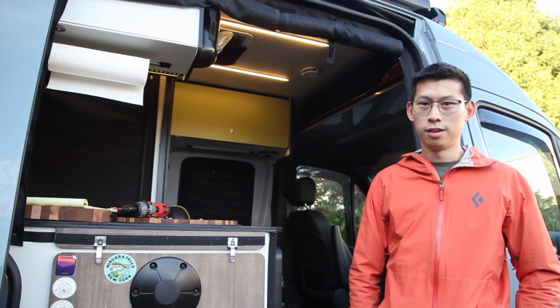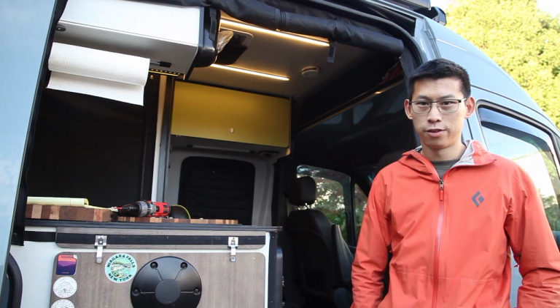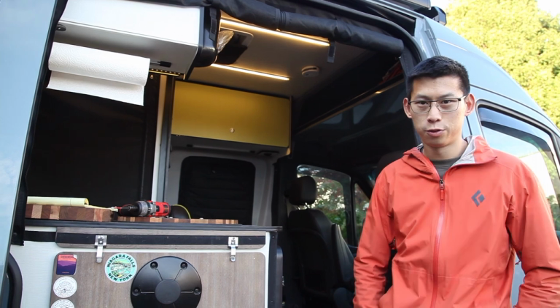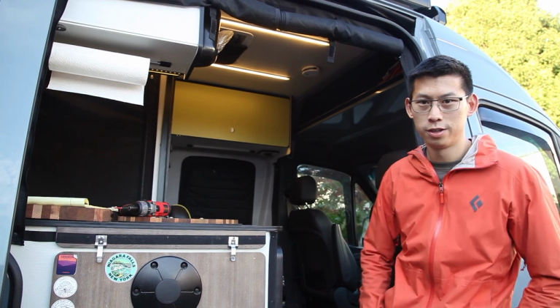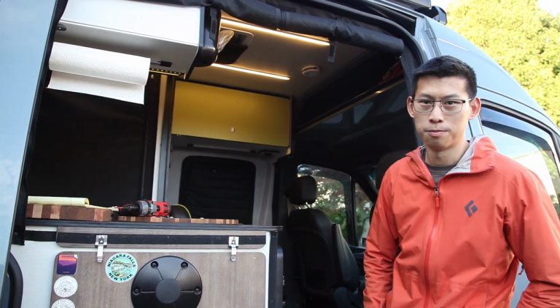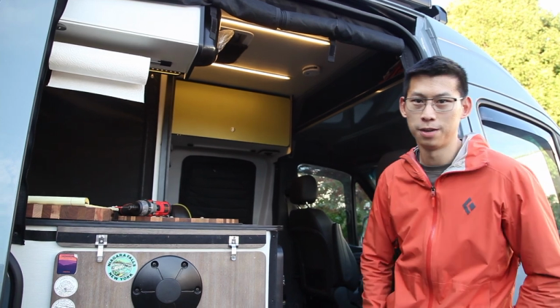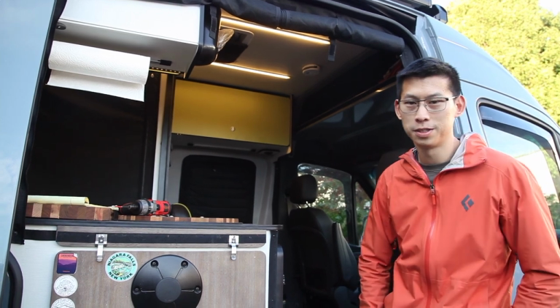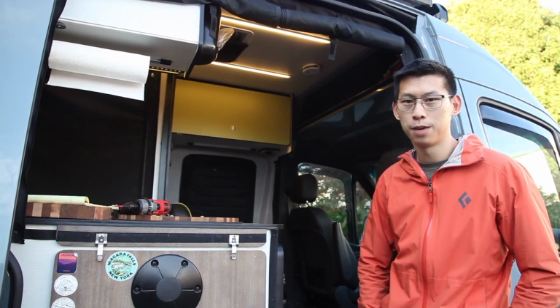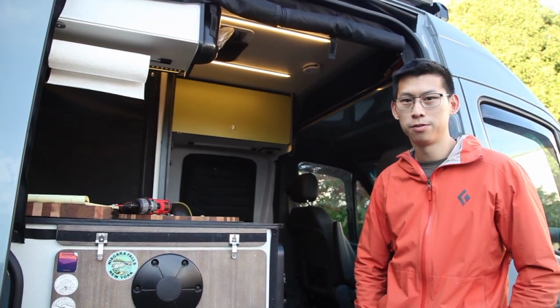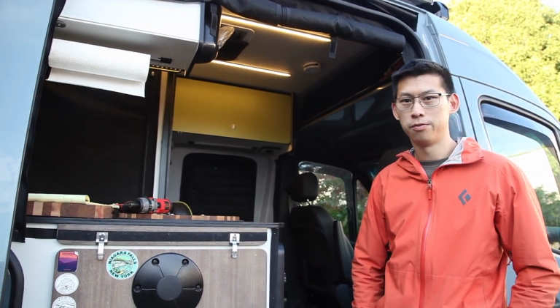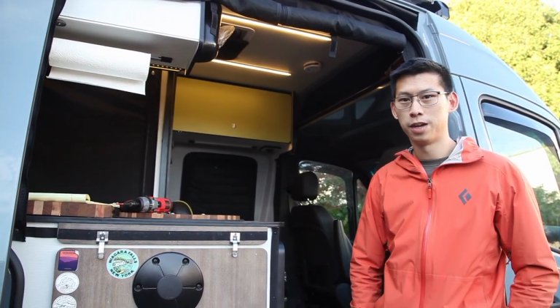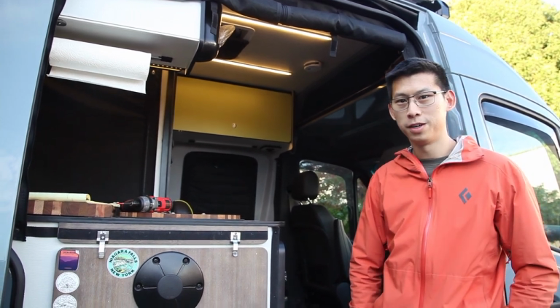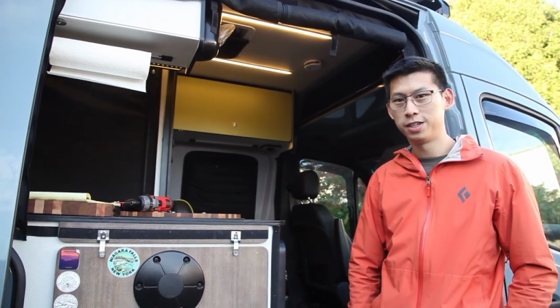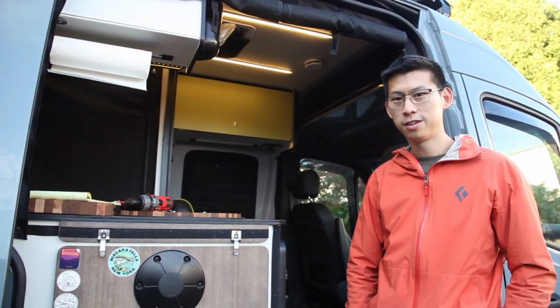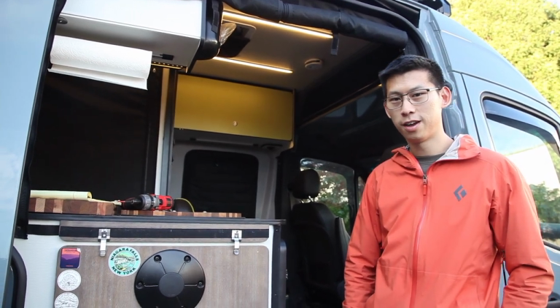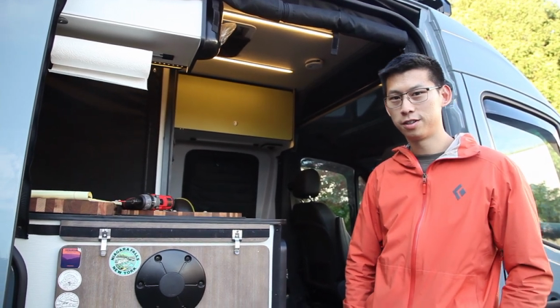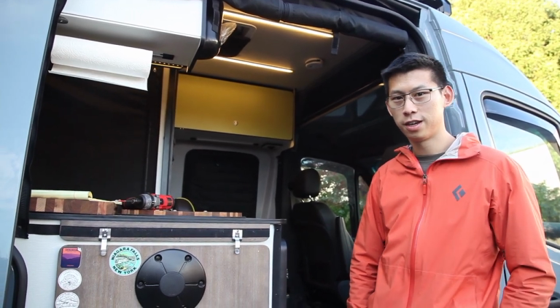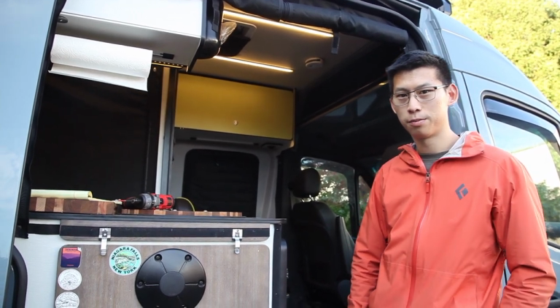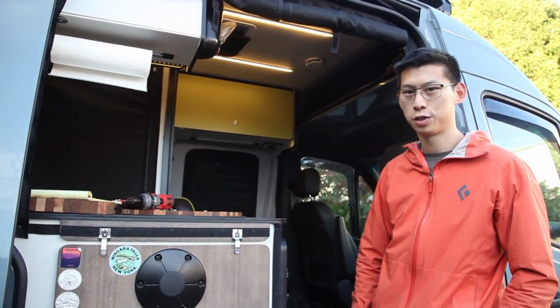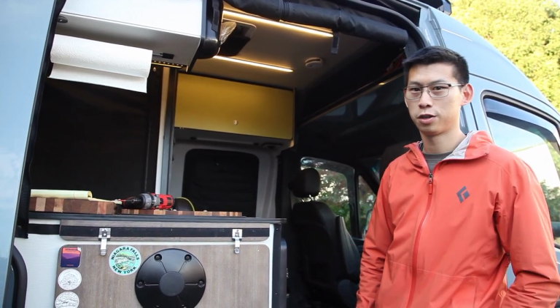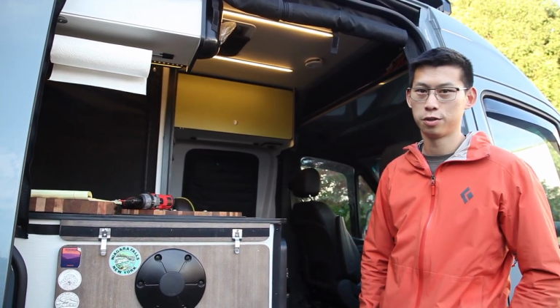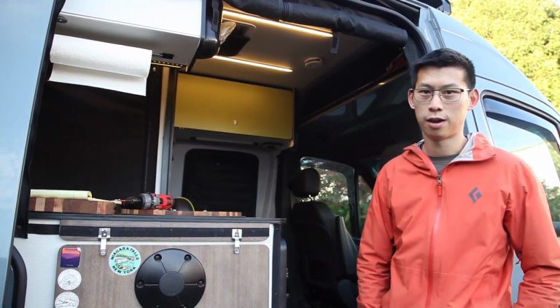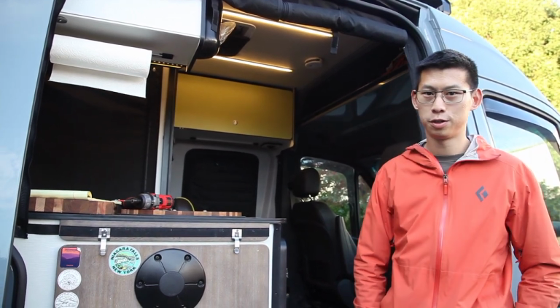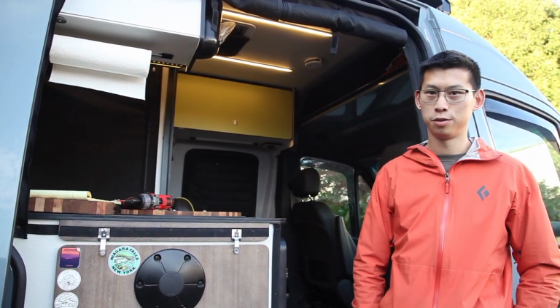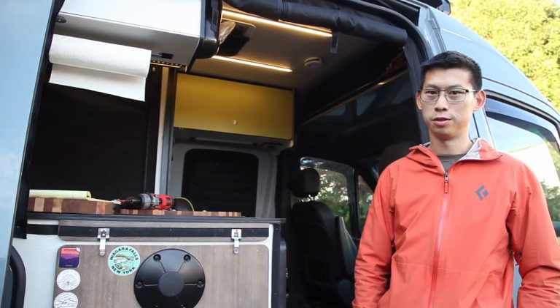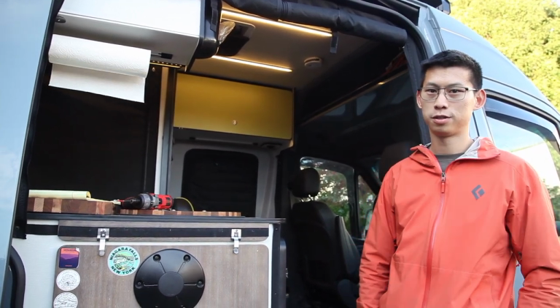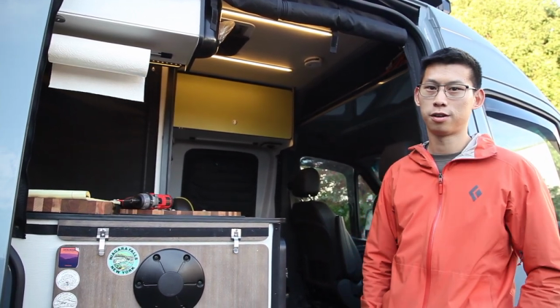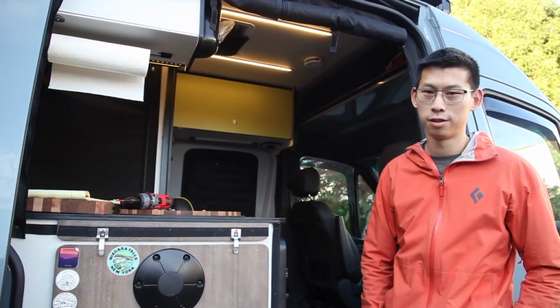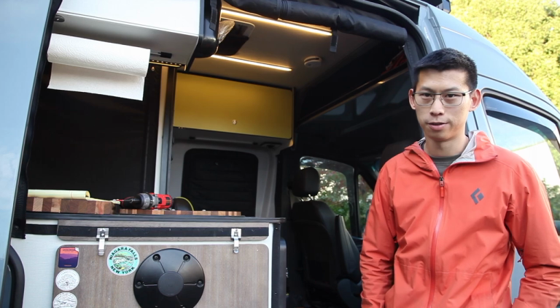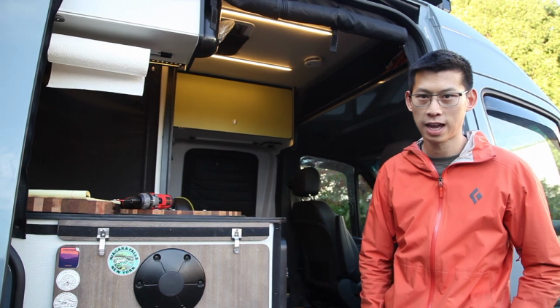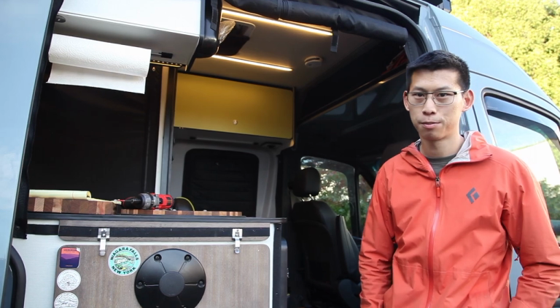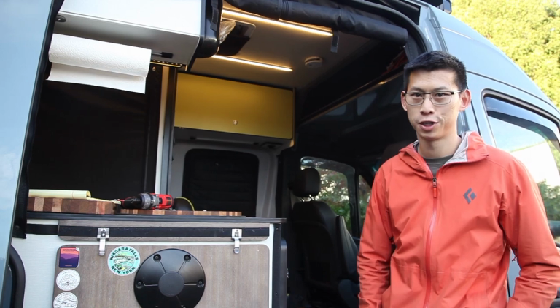Hey everyone, my name is Simon from VanMade Gear, and today I'm going to show you how to install the cab partition.